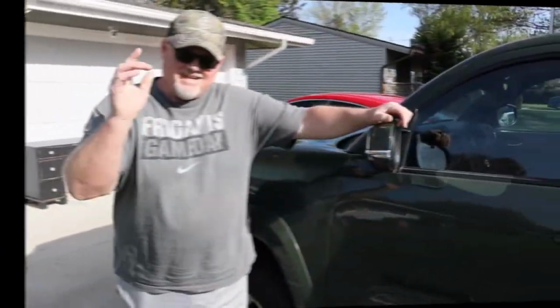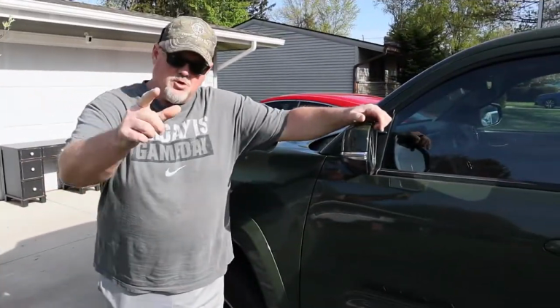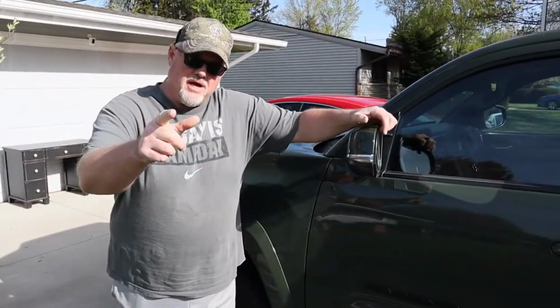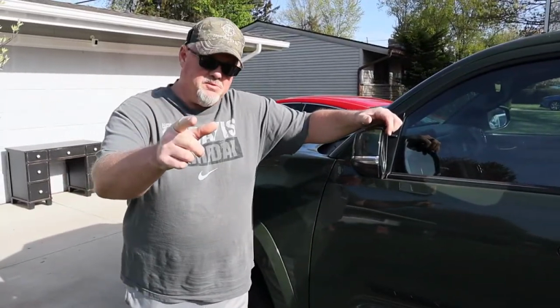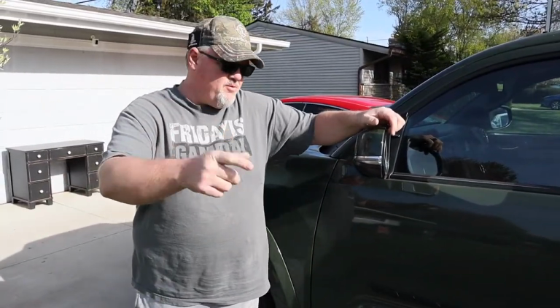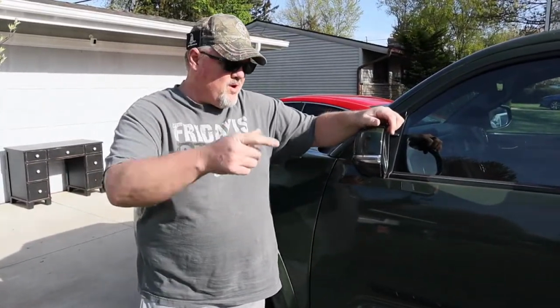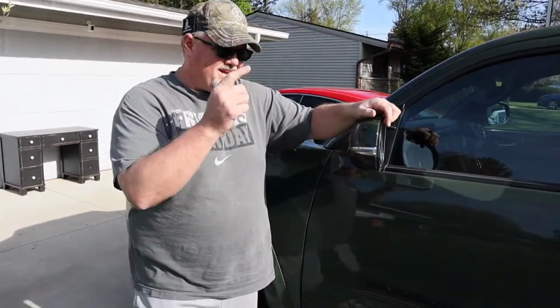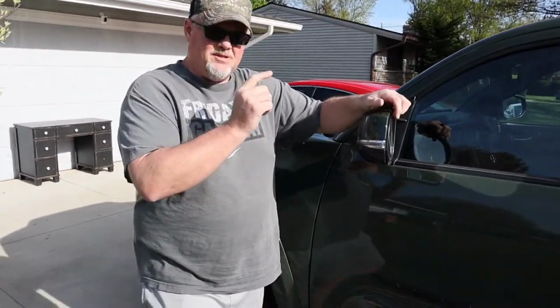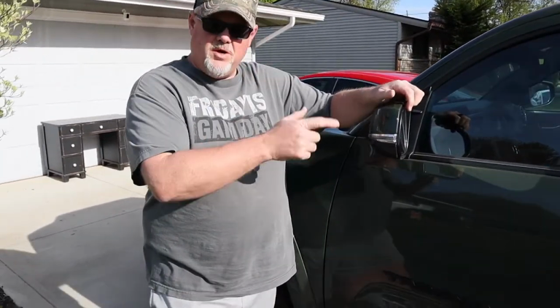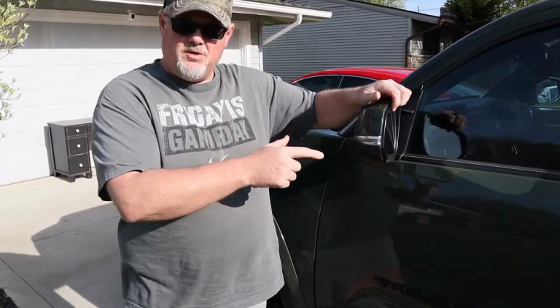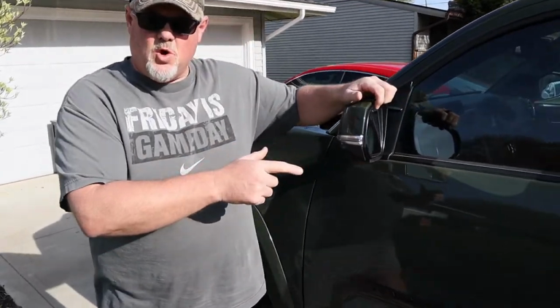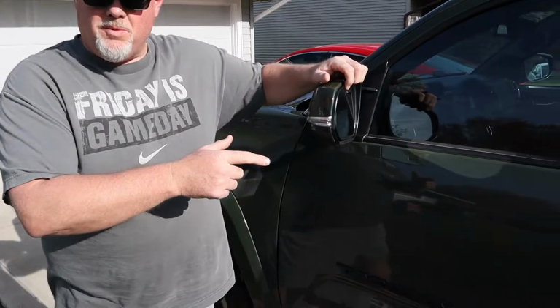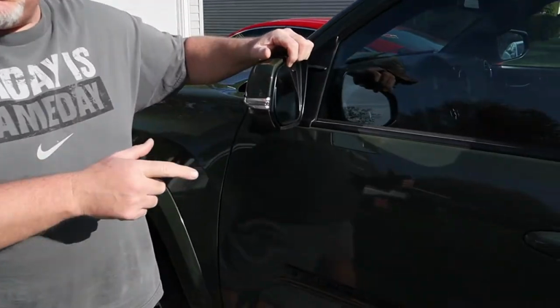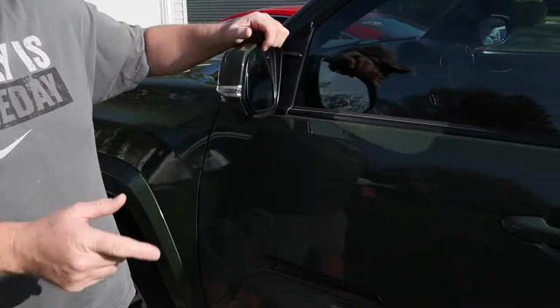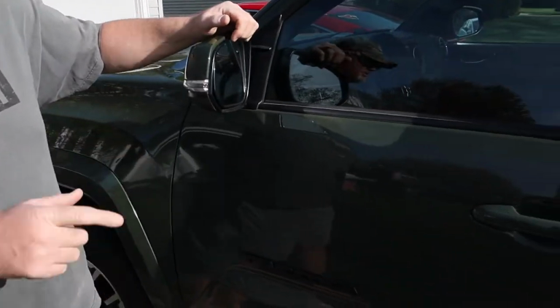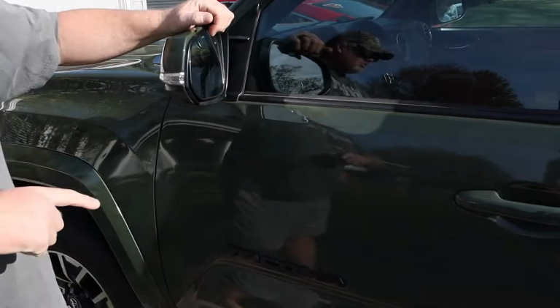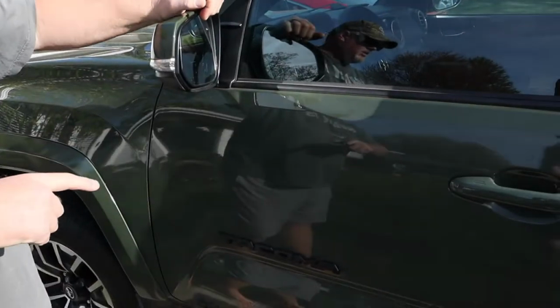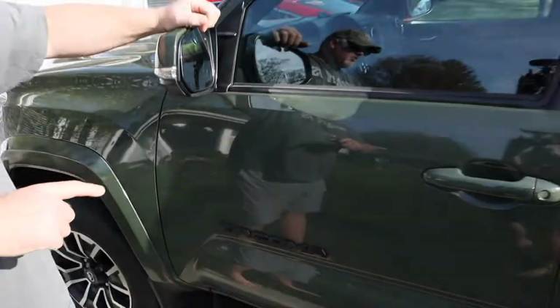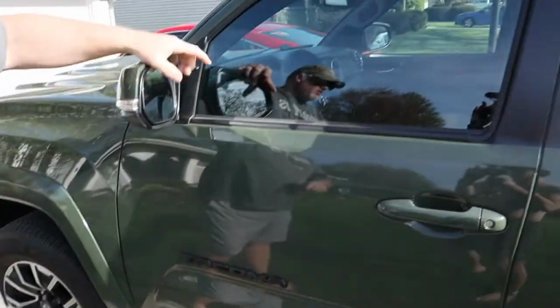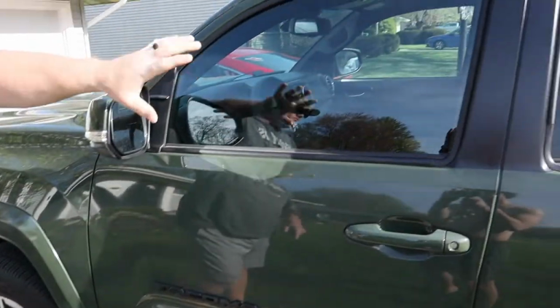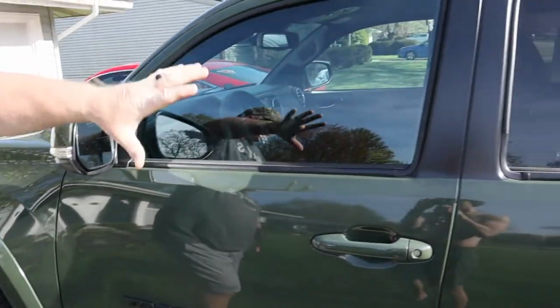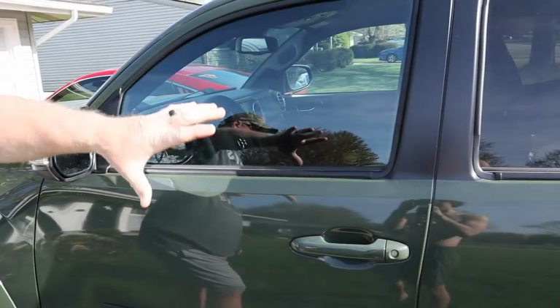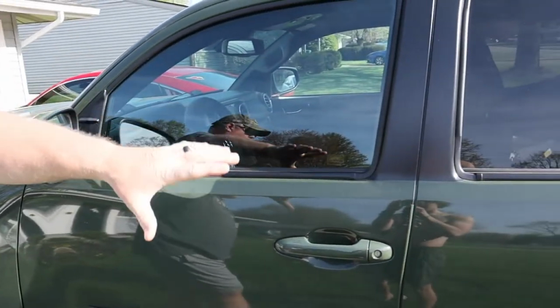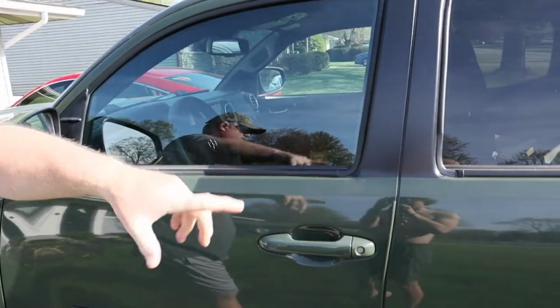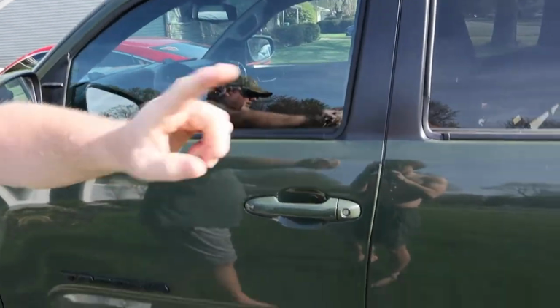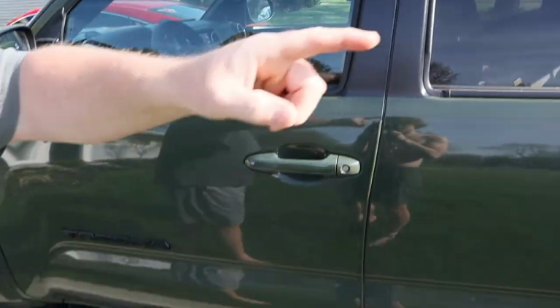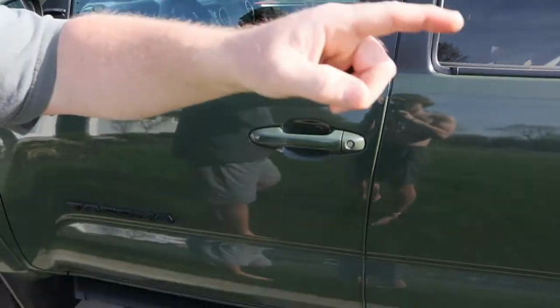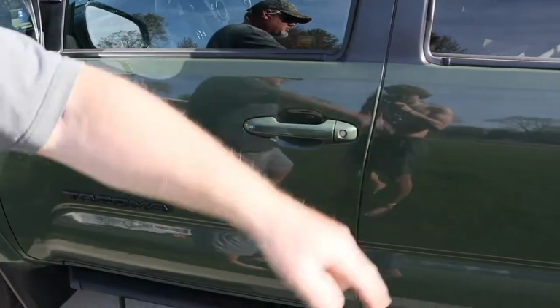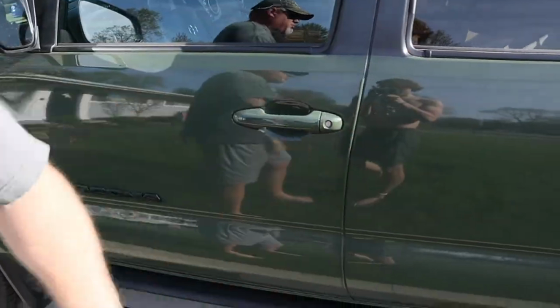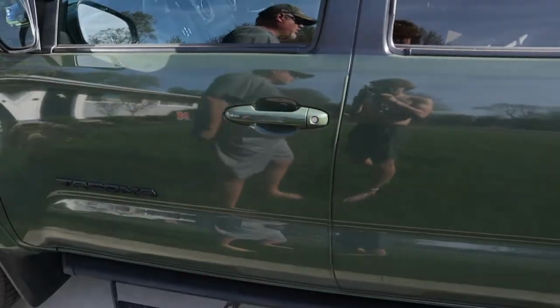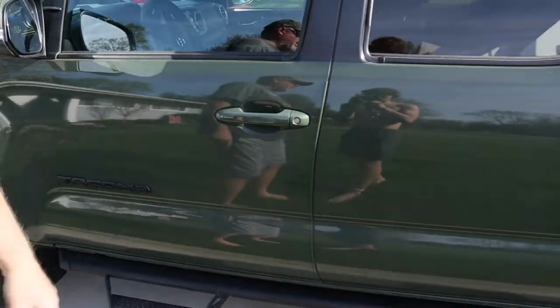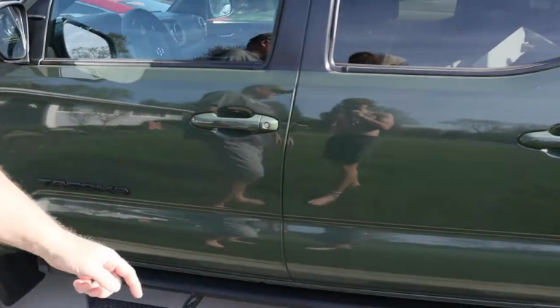Like I told you guys before, I've got a Toyota Tacoma 2021 four-door TRD Sport model.